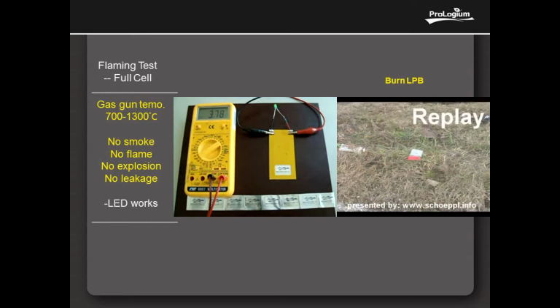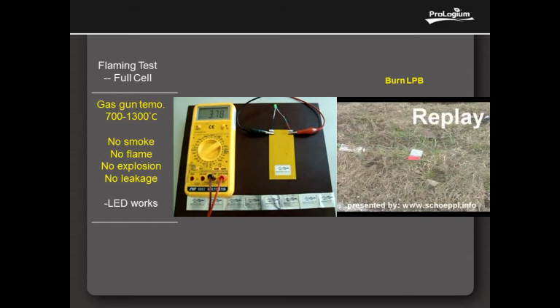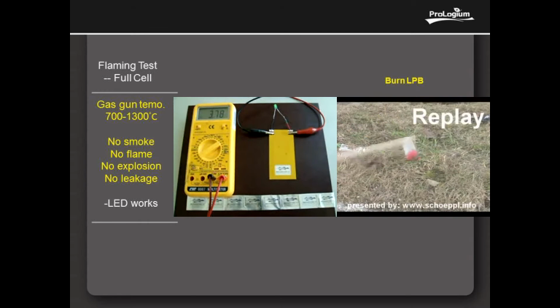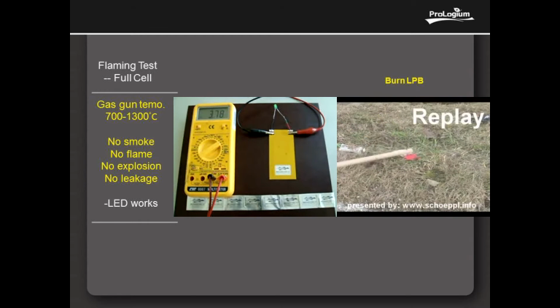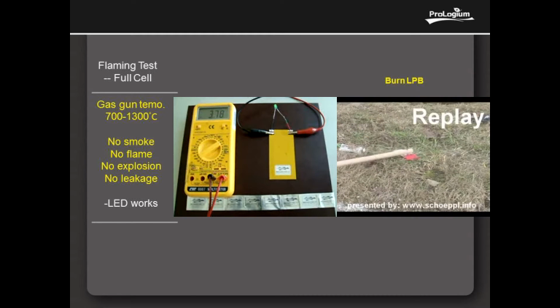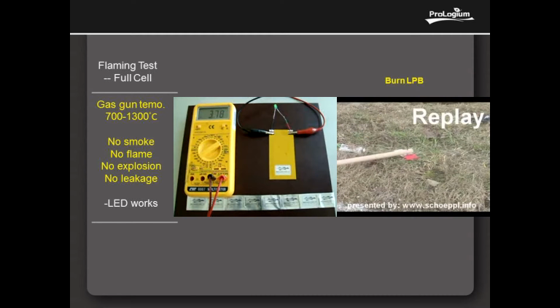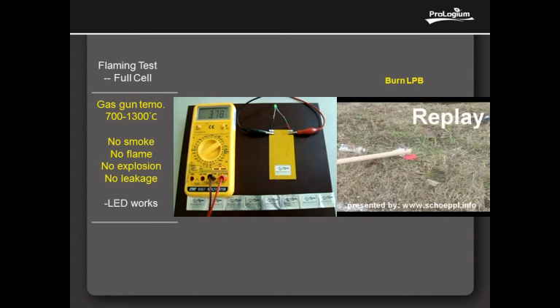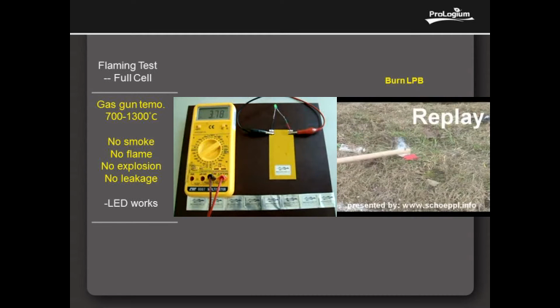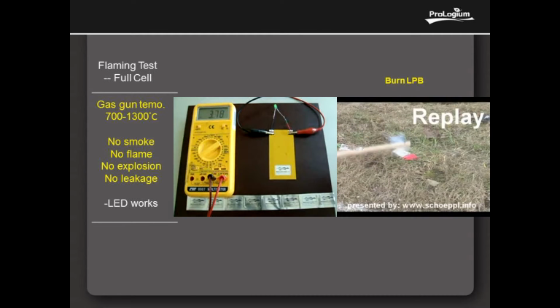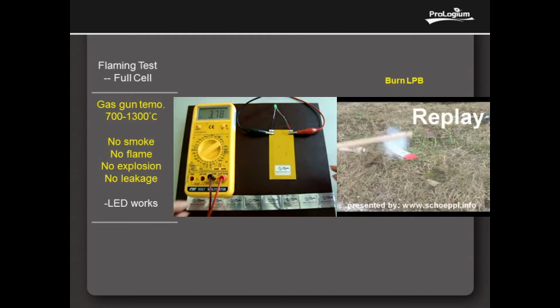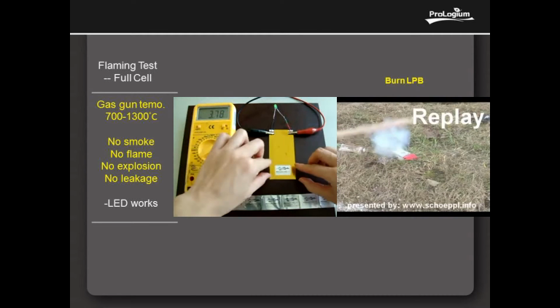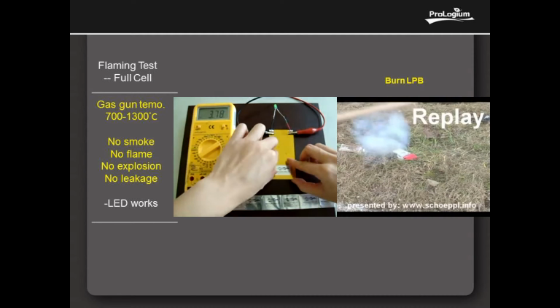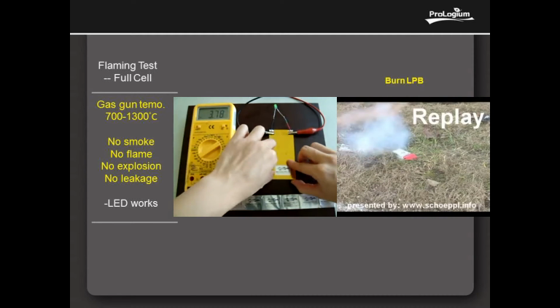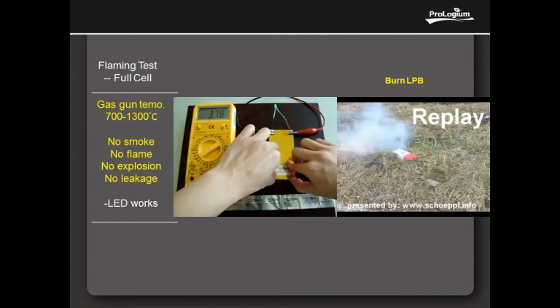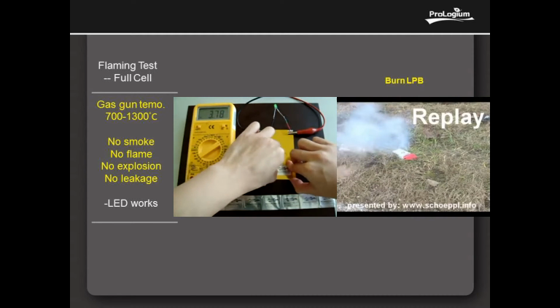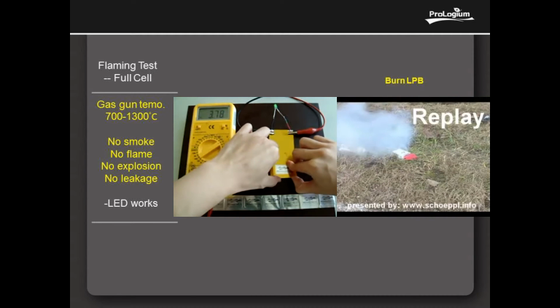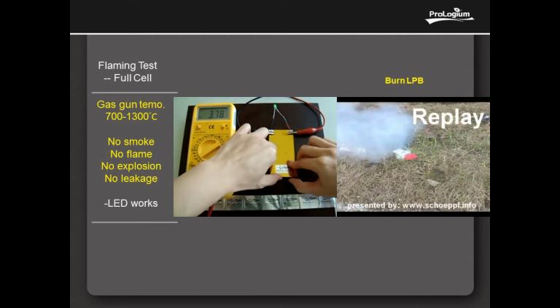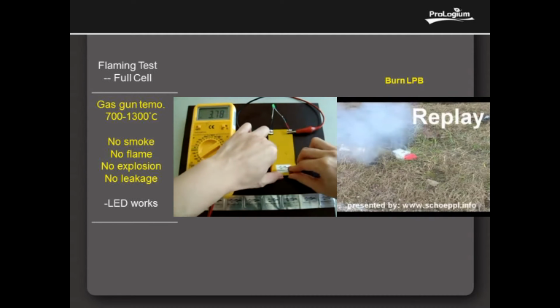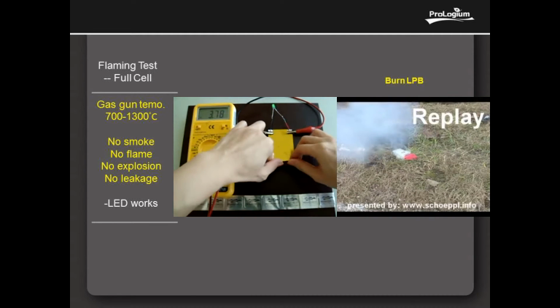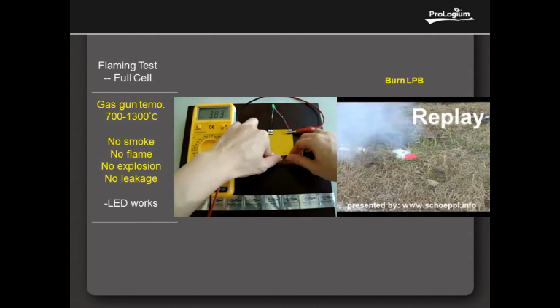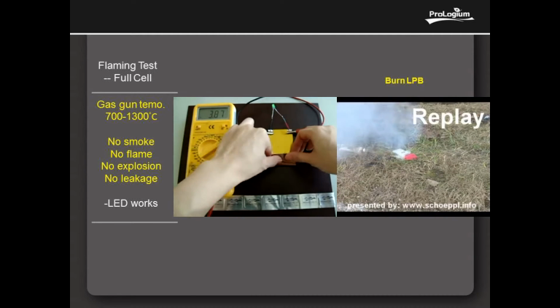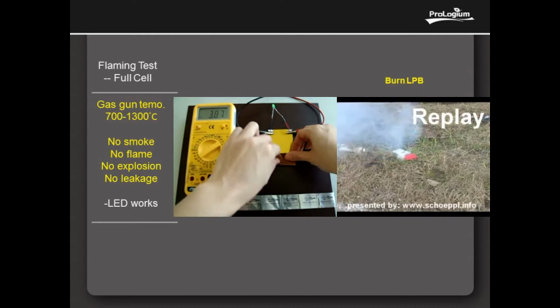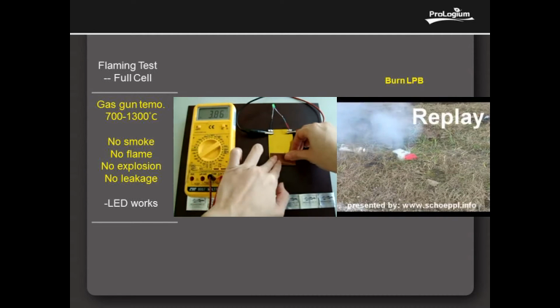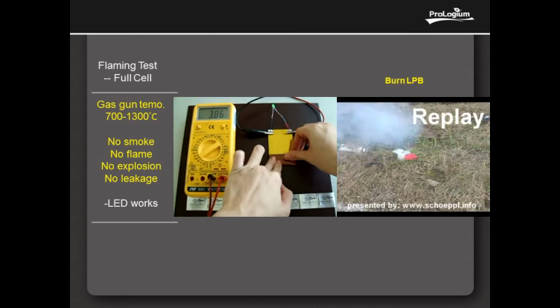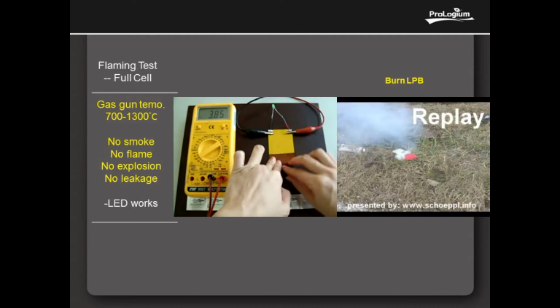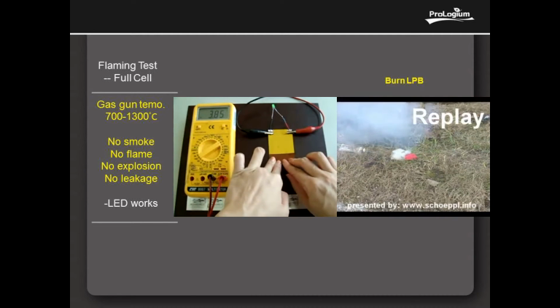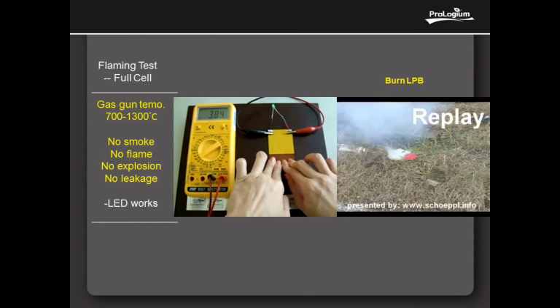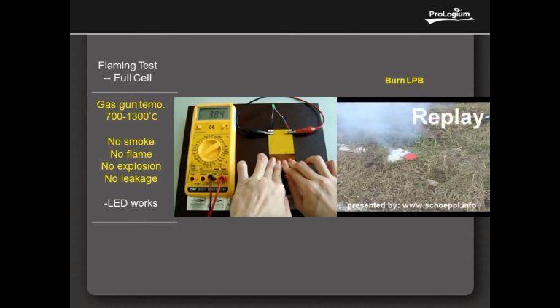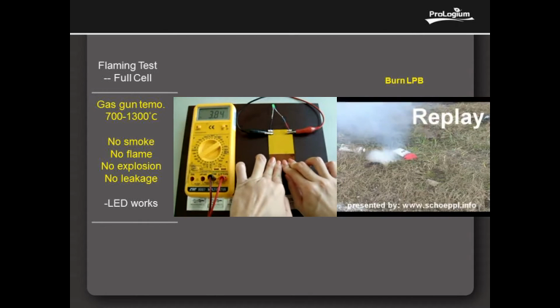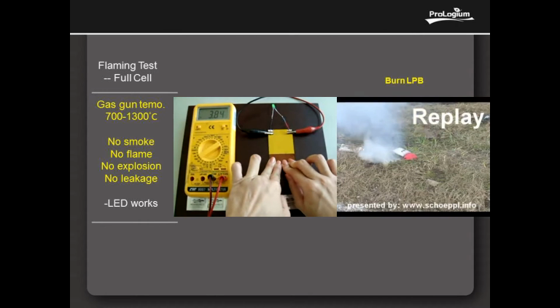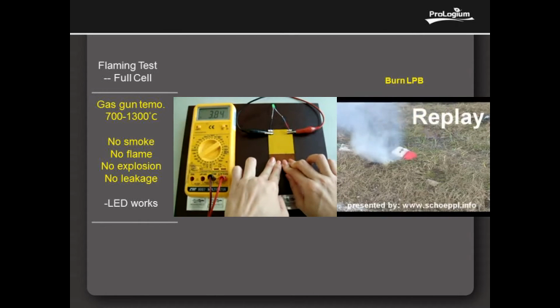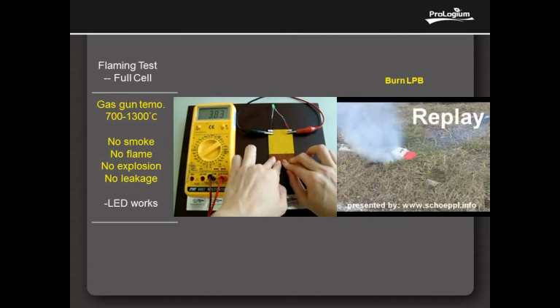Physical Impact Test 2: Folding the cell and you can see the voltage remains and the LED works.